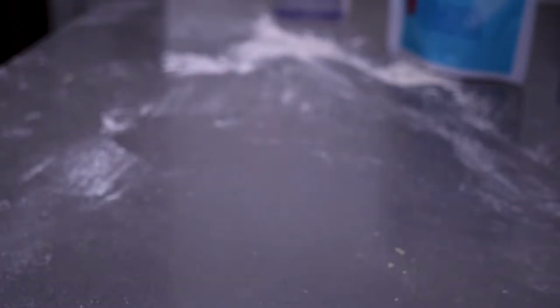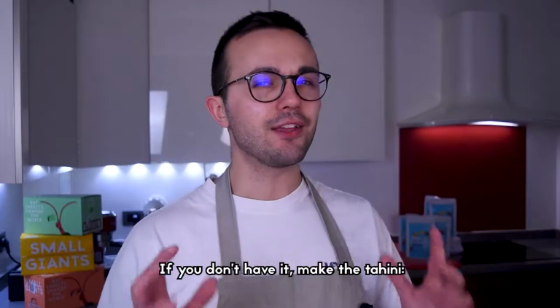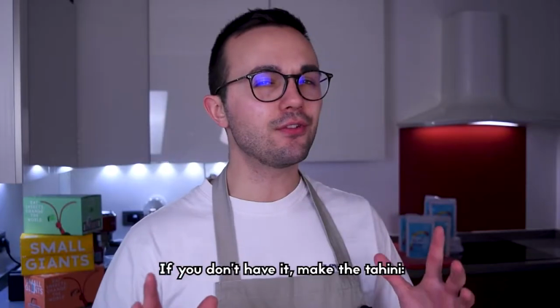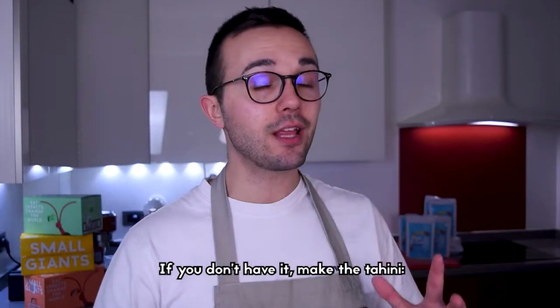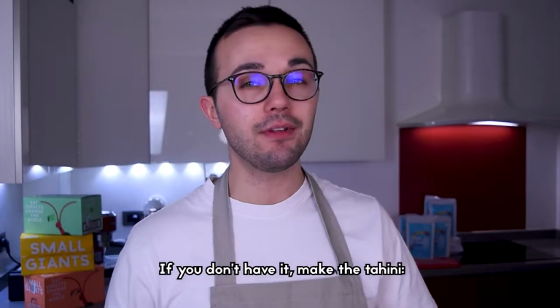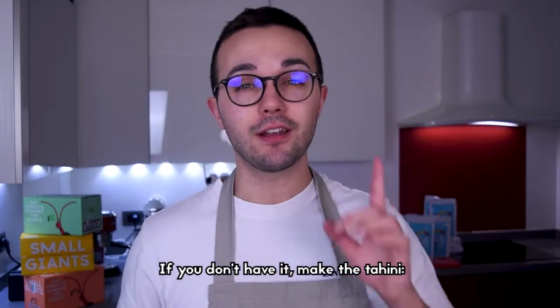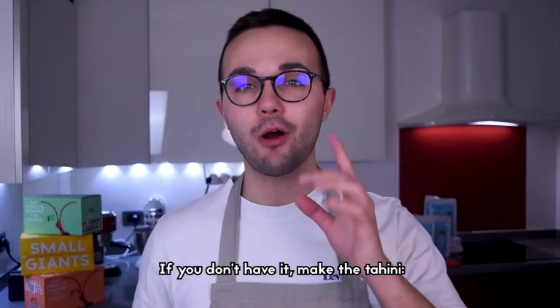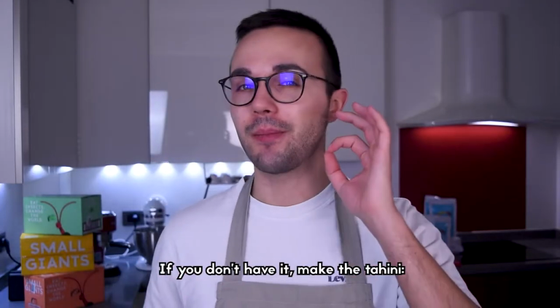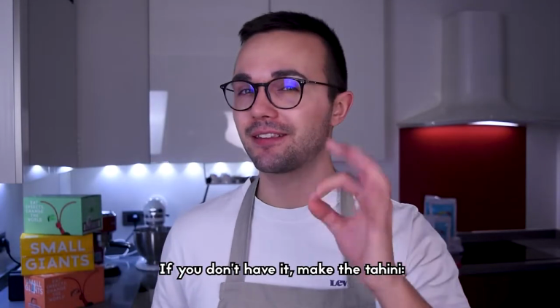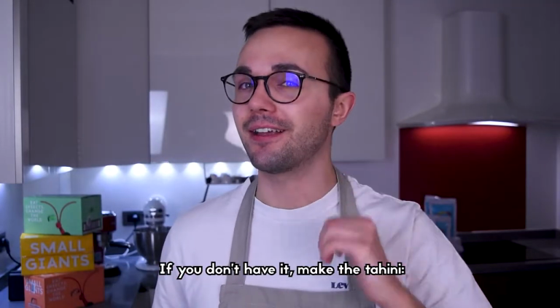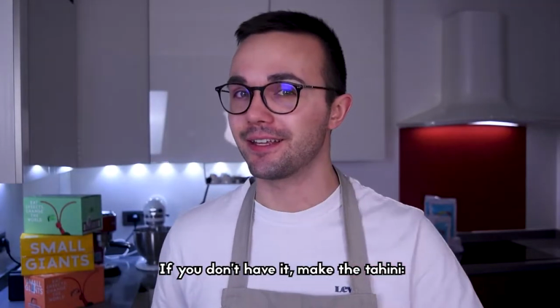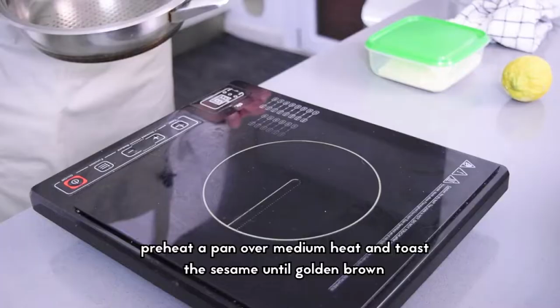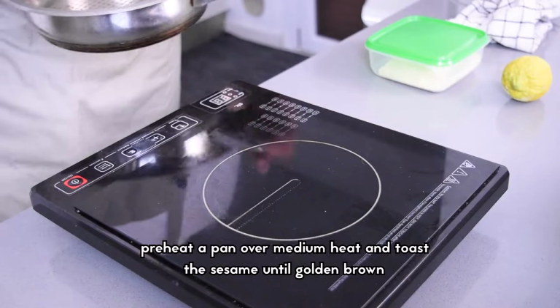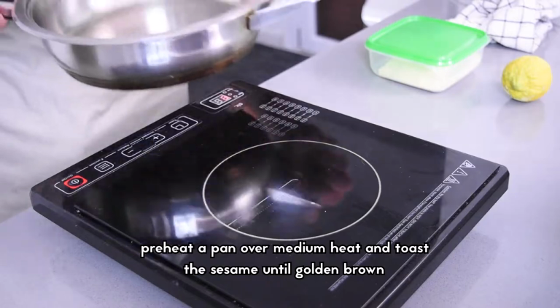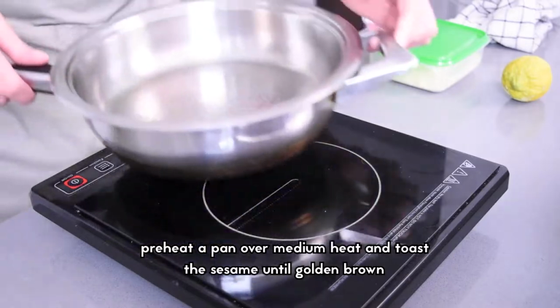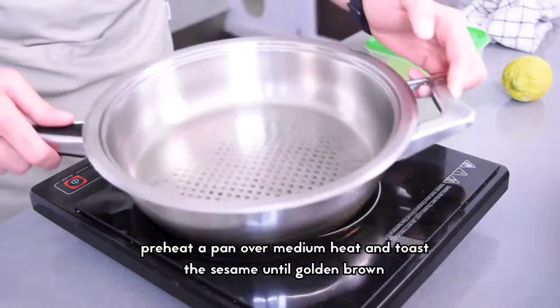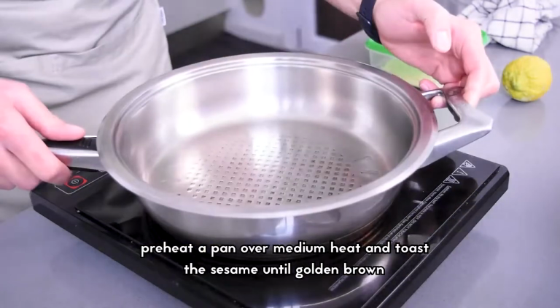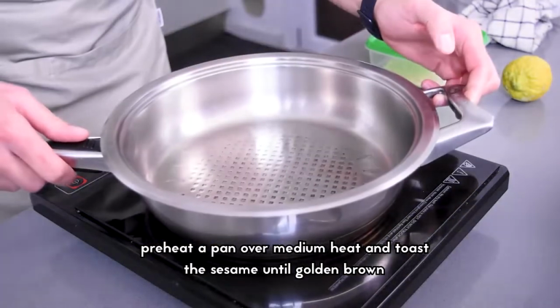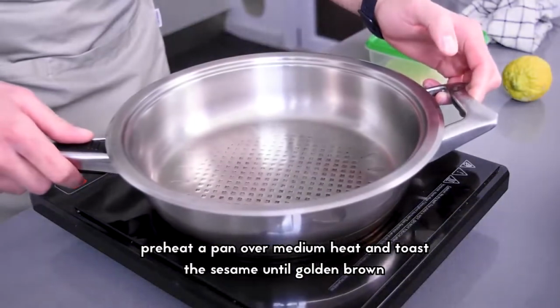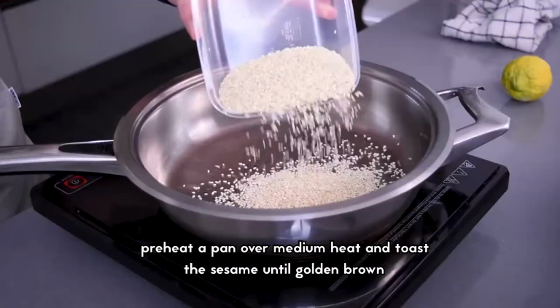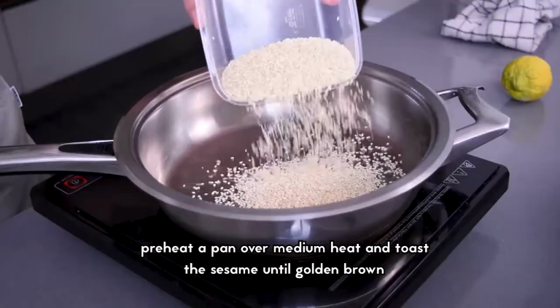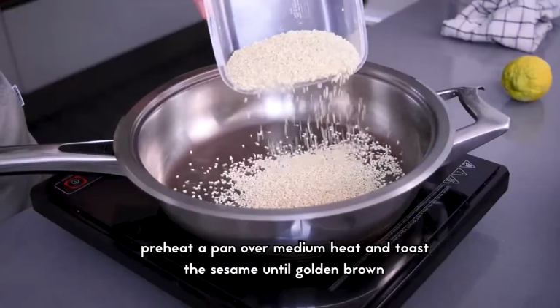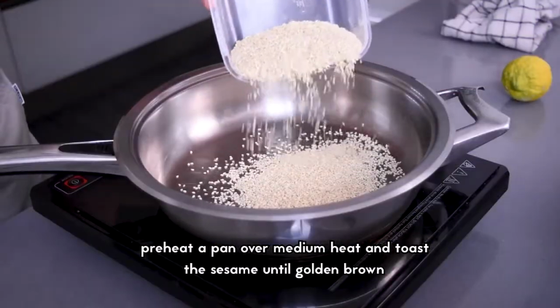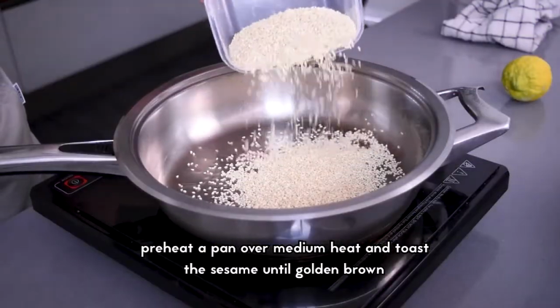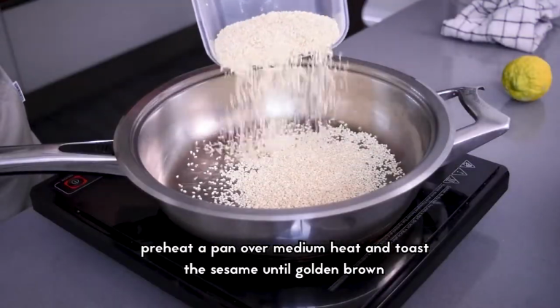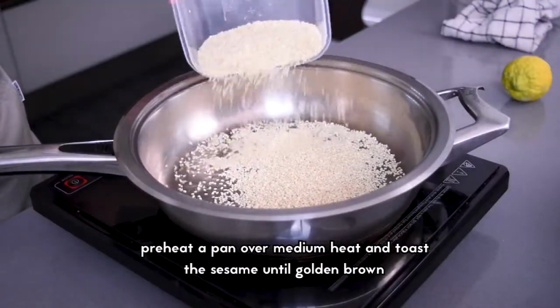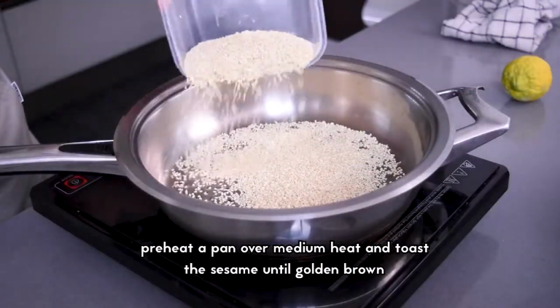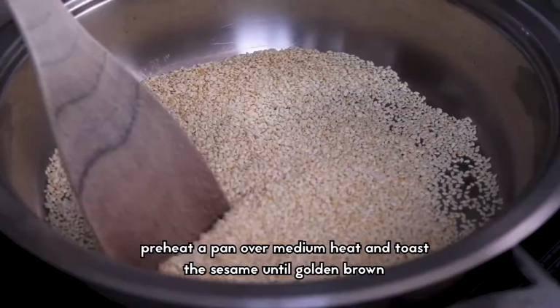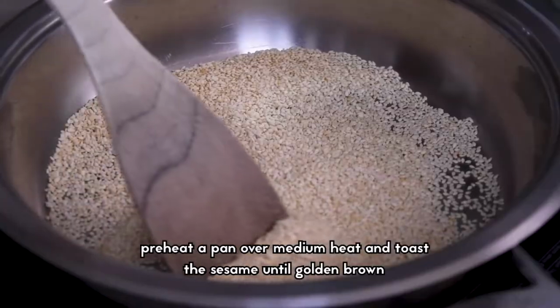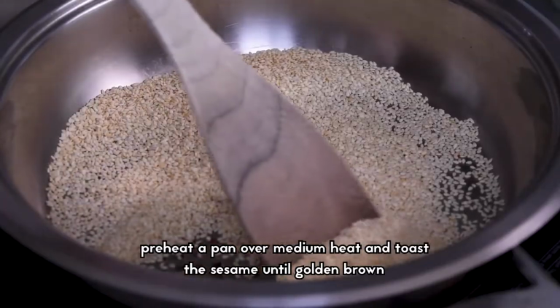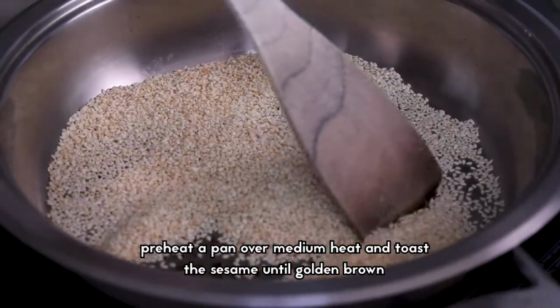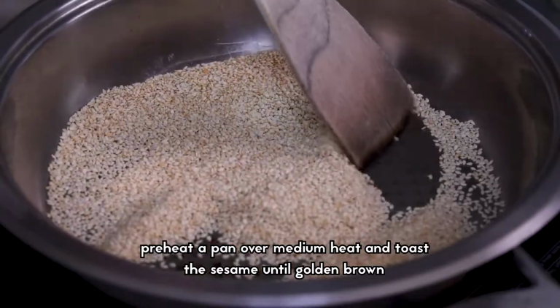While the dough rests, we make tahini. Preheat a pan over medium heat and toss the sesame until golden brown.